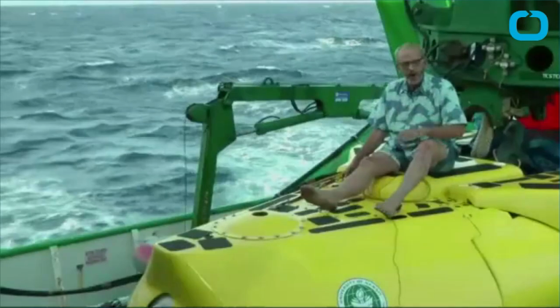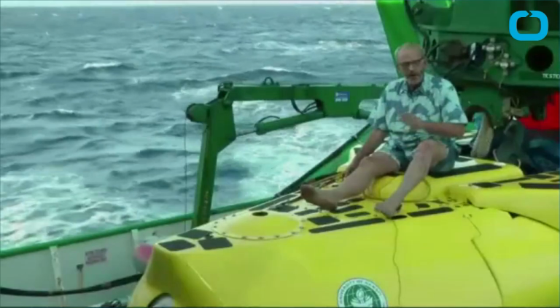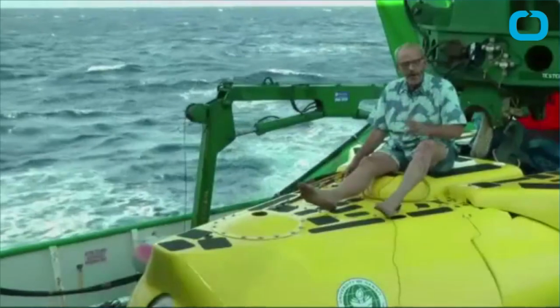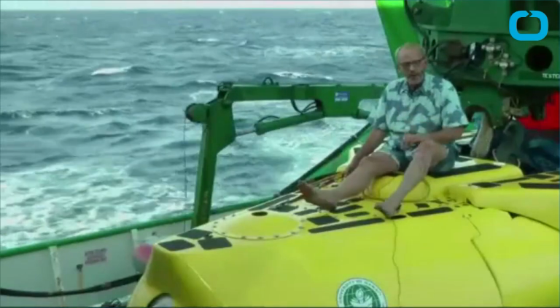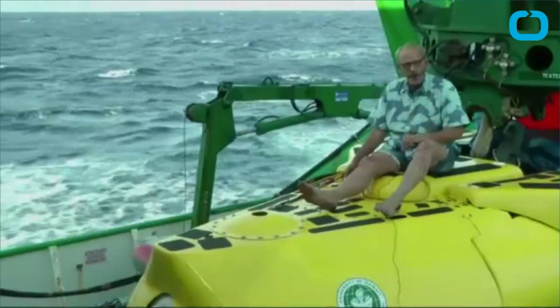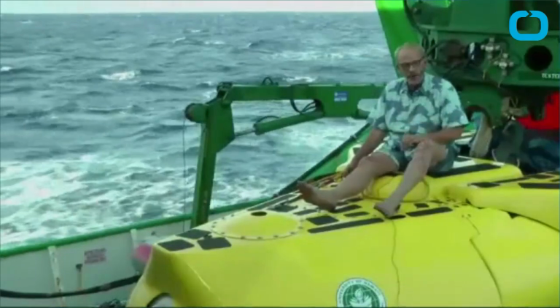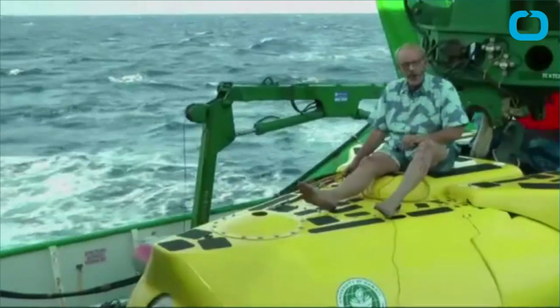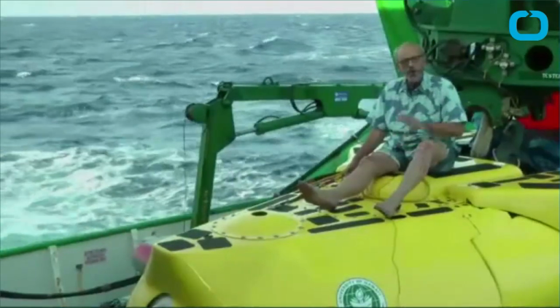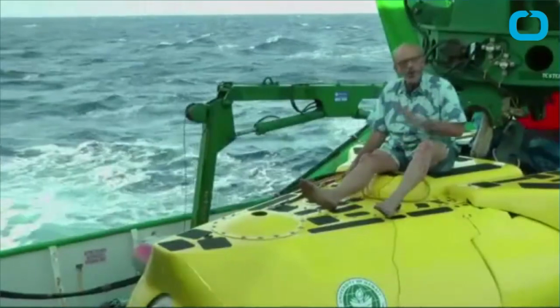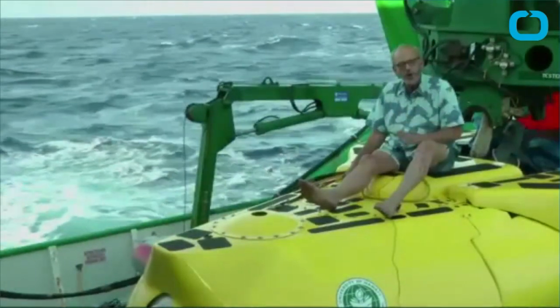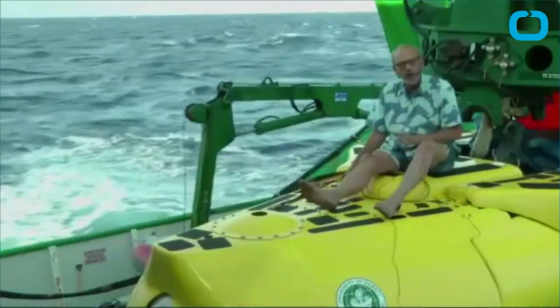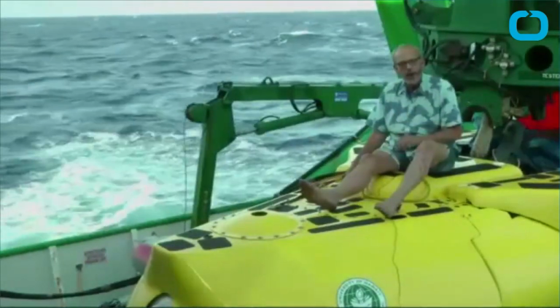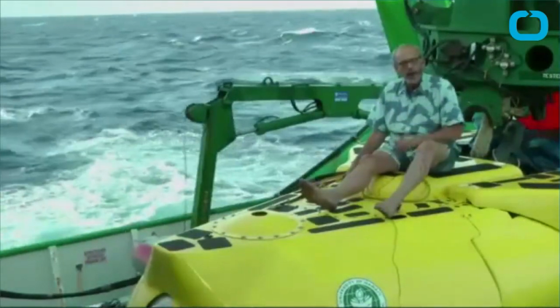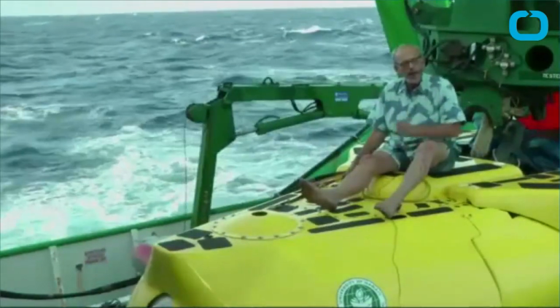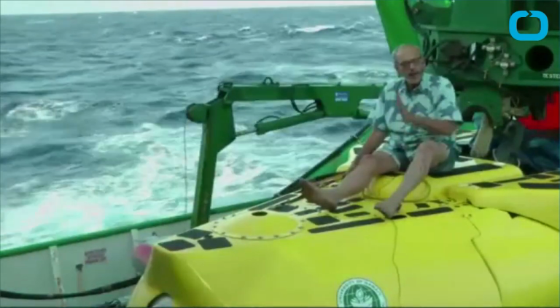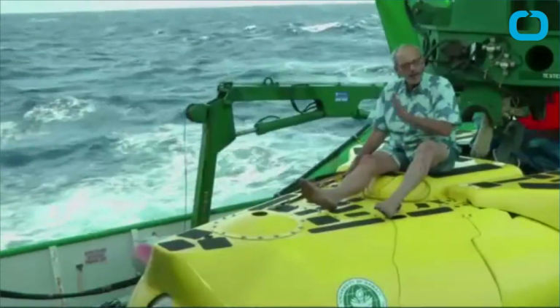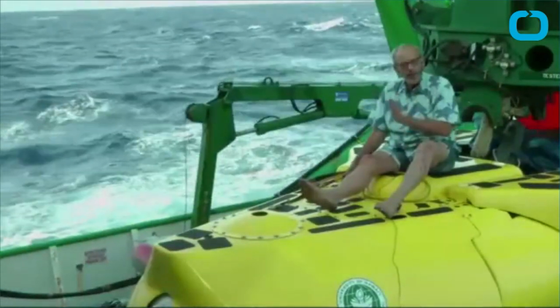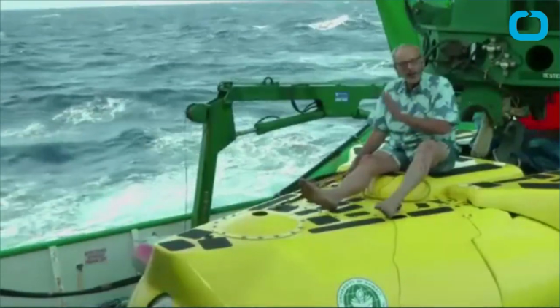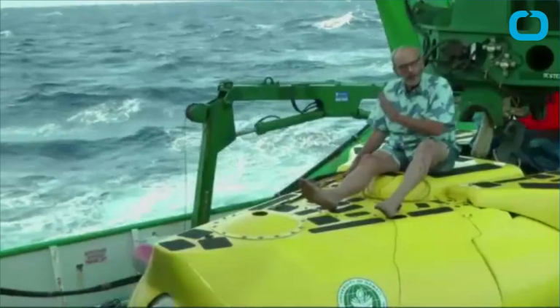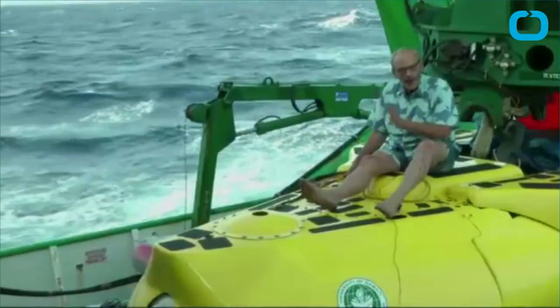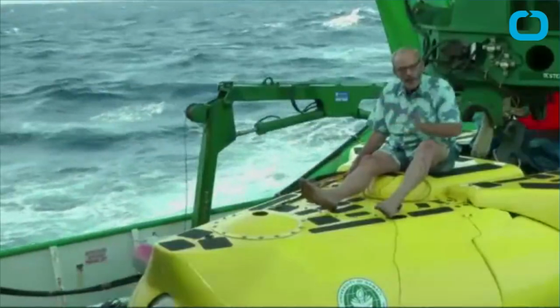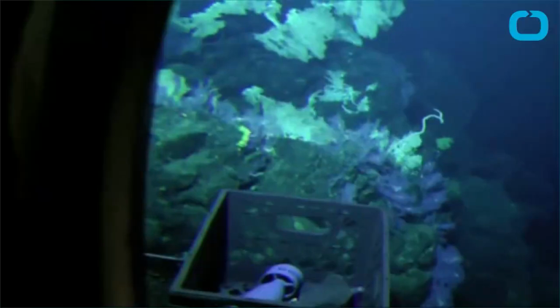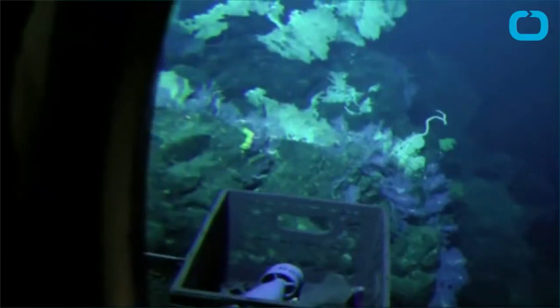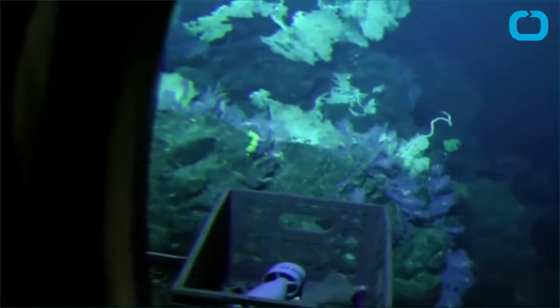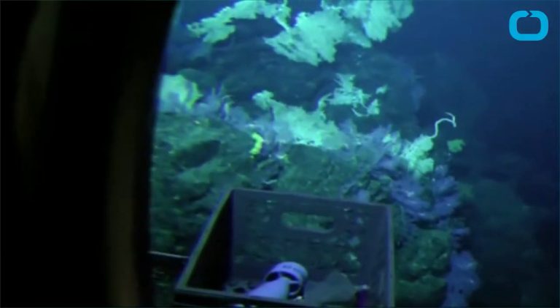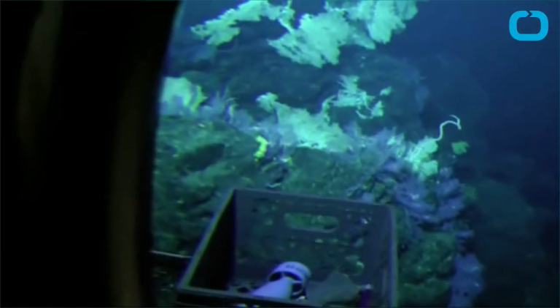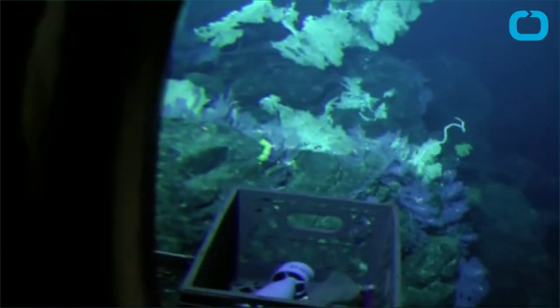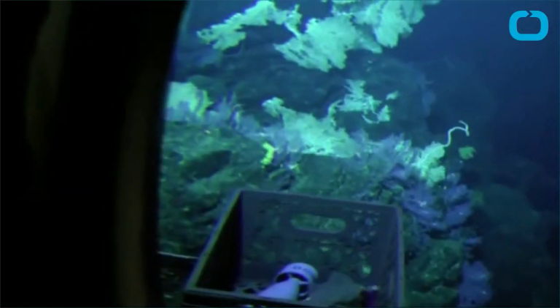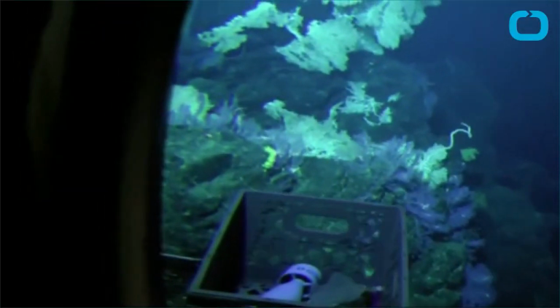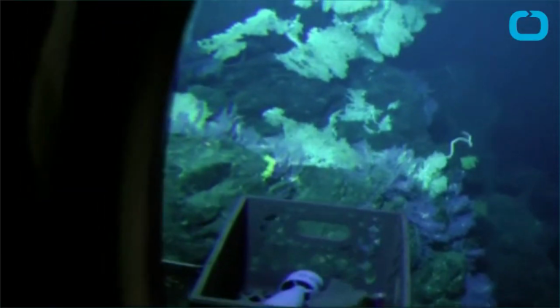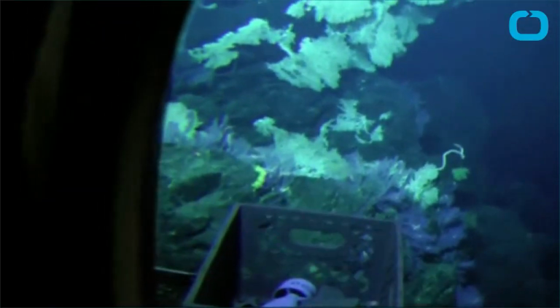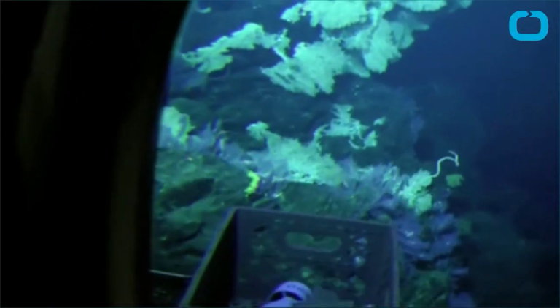Peter Seligman, chairman, CEO, and co-founder of Conservation International, said: "We don't know anything about the ocean floor."